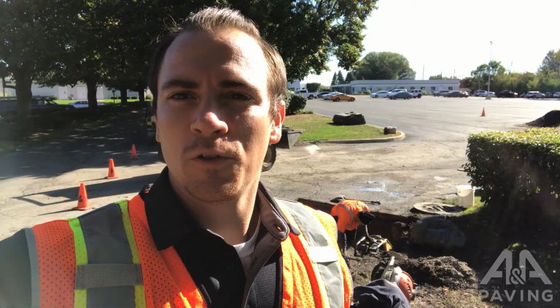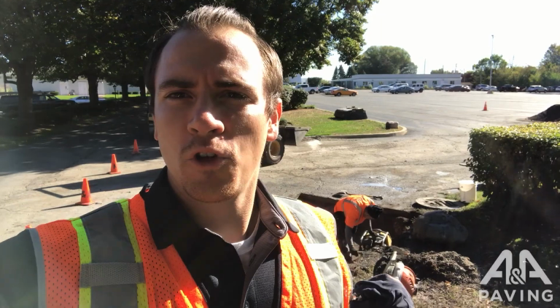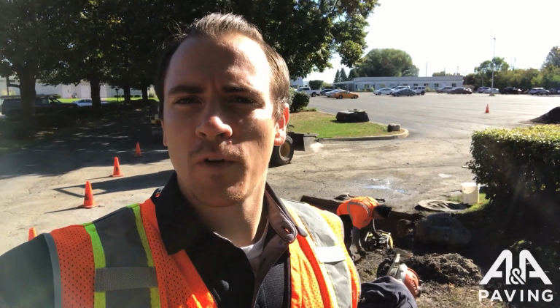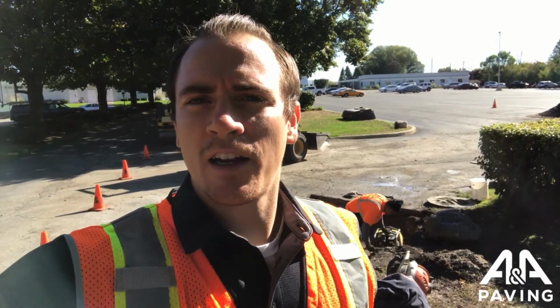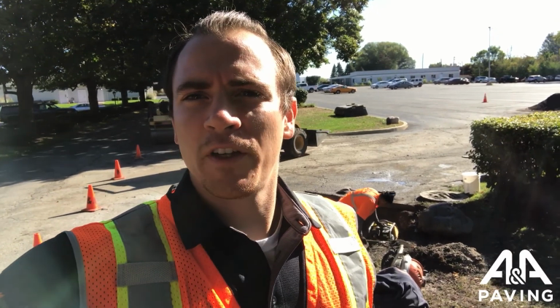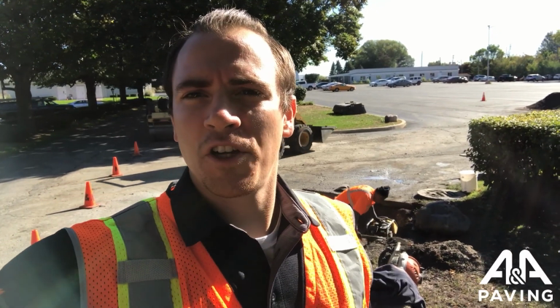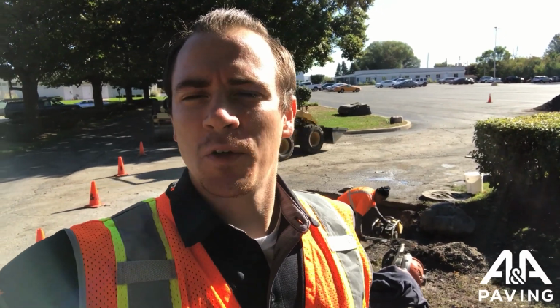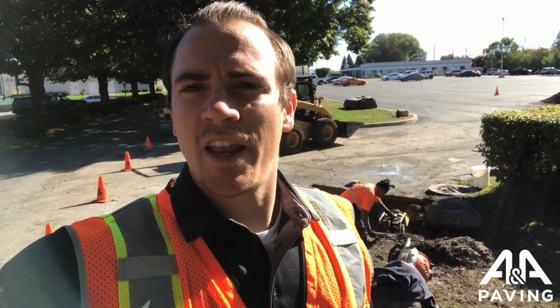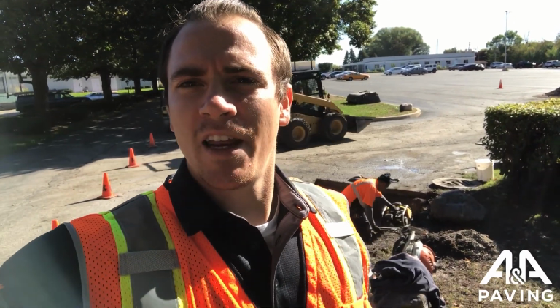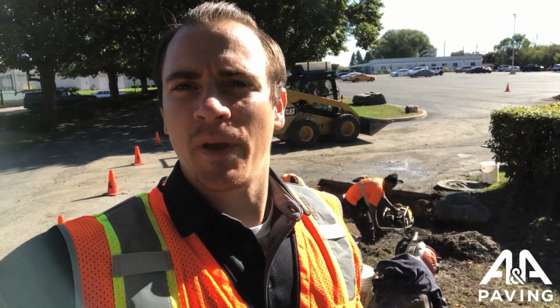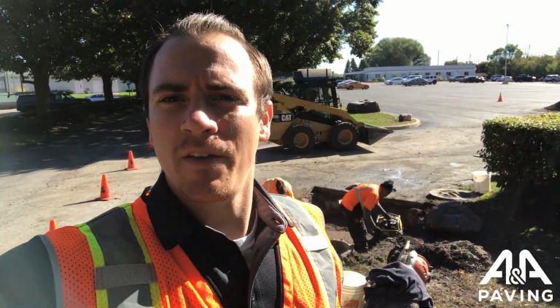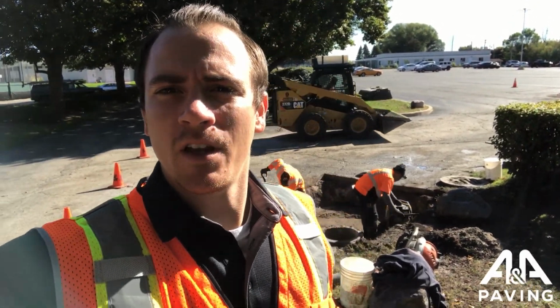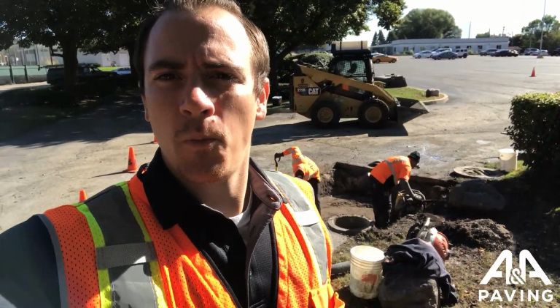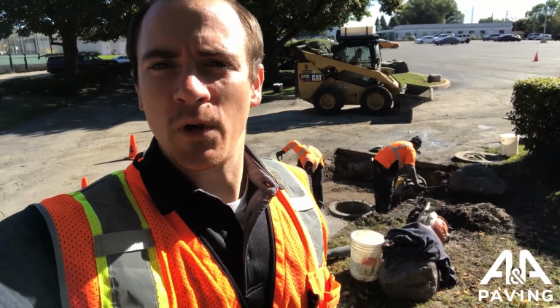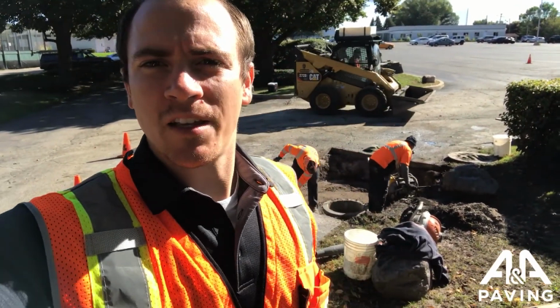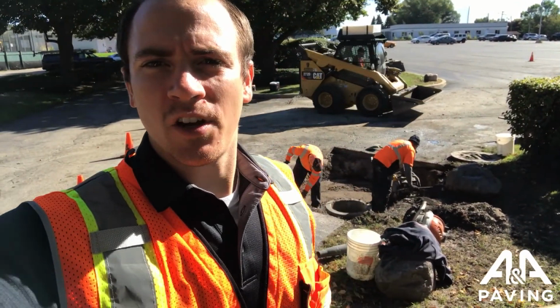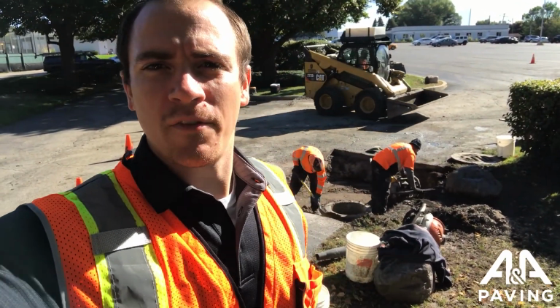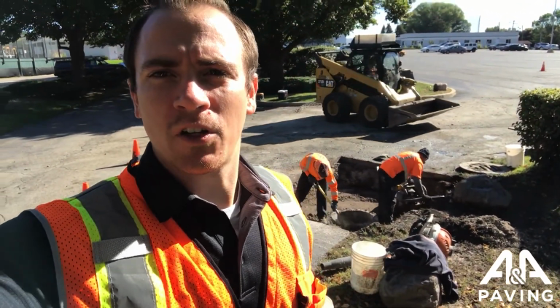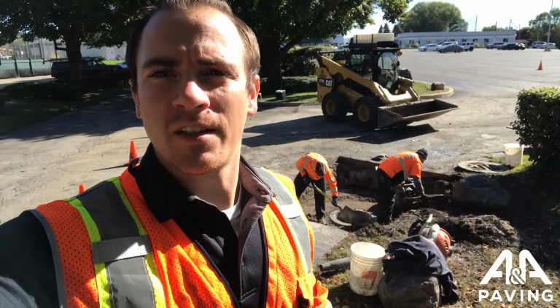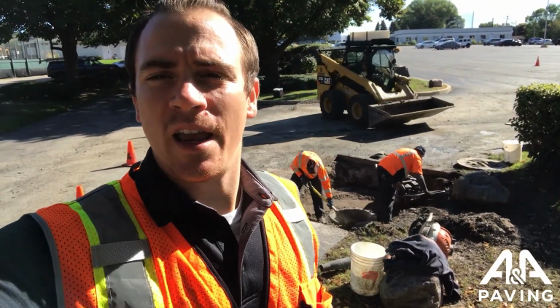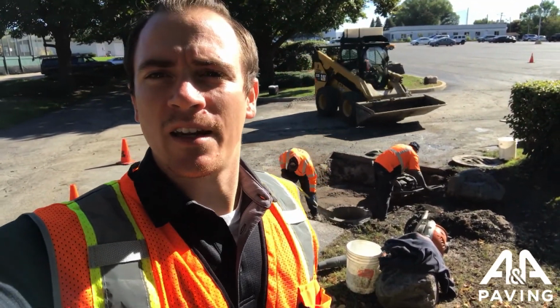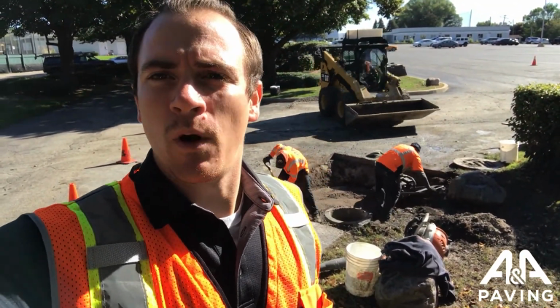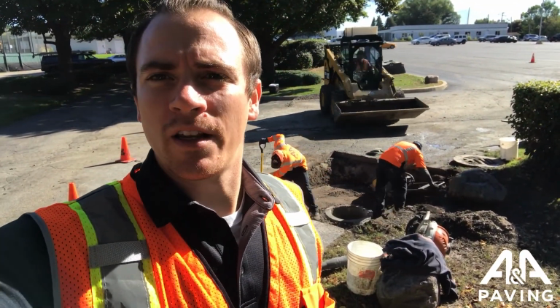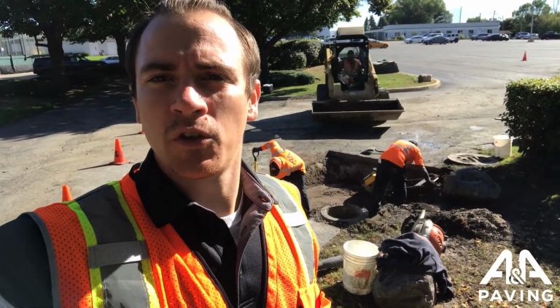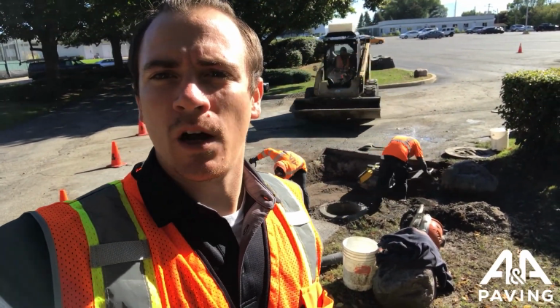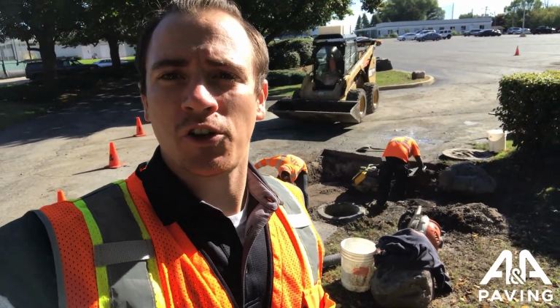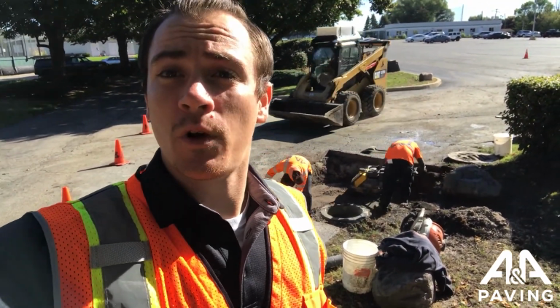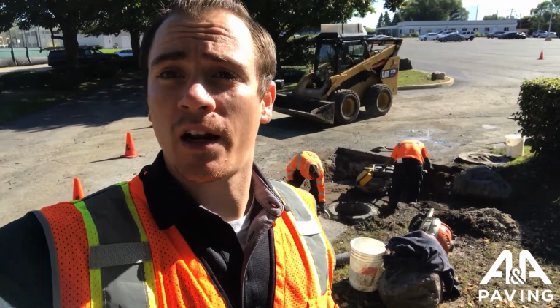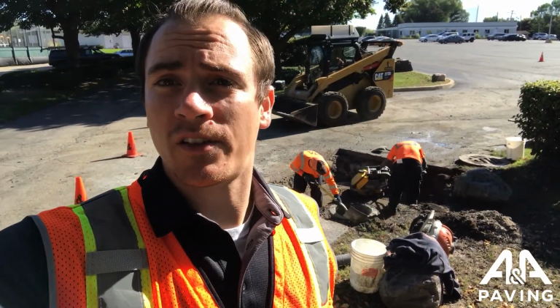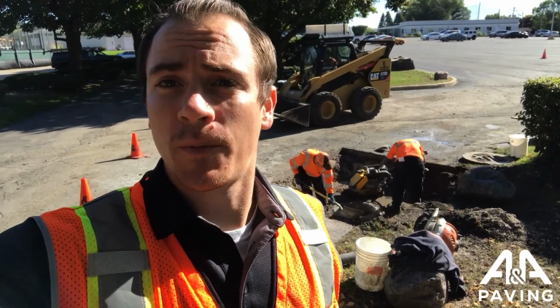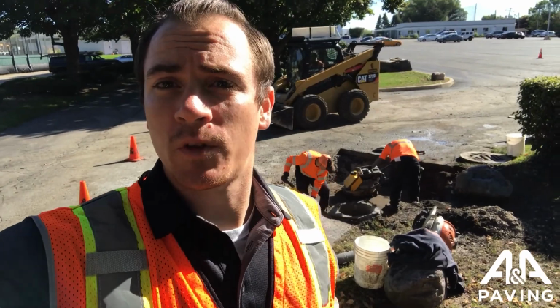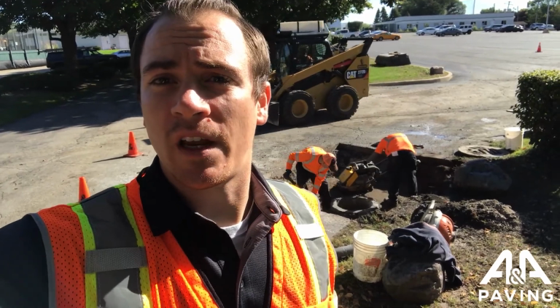Joel Rockvitch here with A&A Paving. Hope you guys are having a great day. Wanted to show you what our guys are up to today.